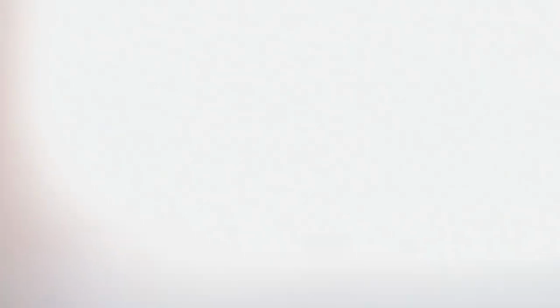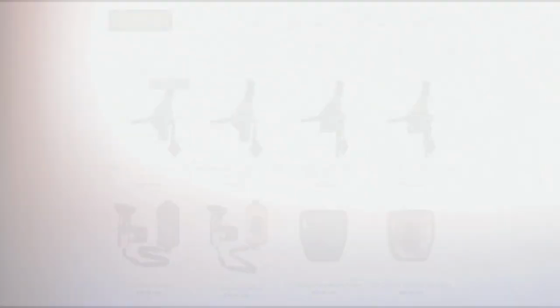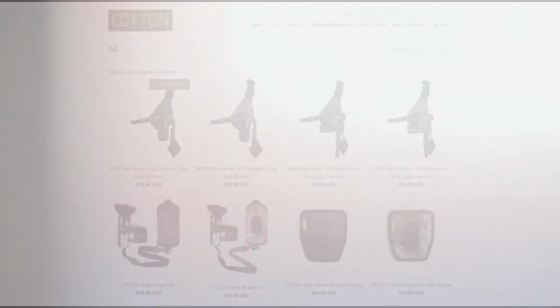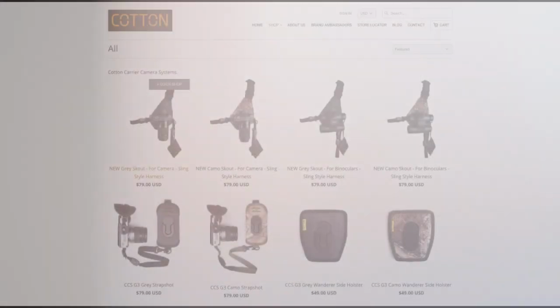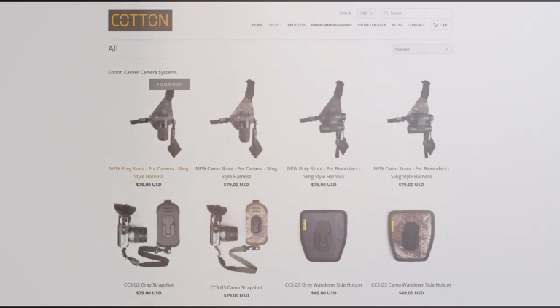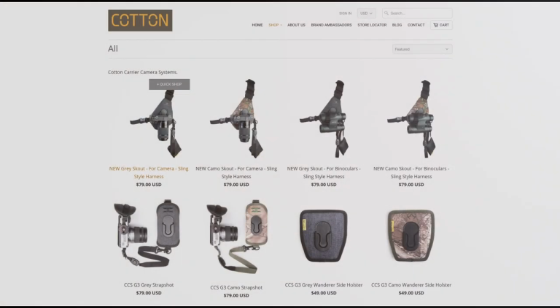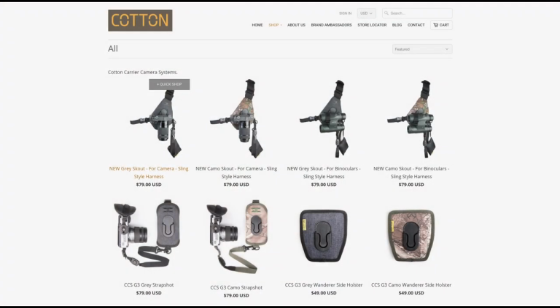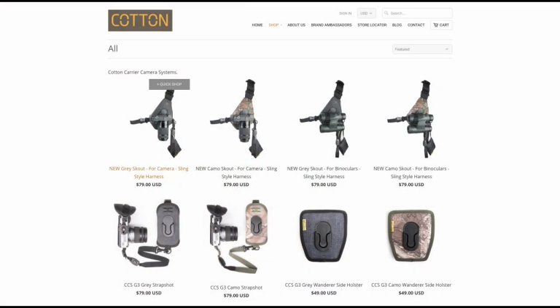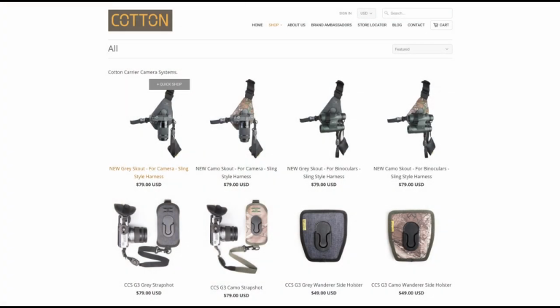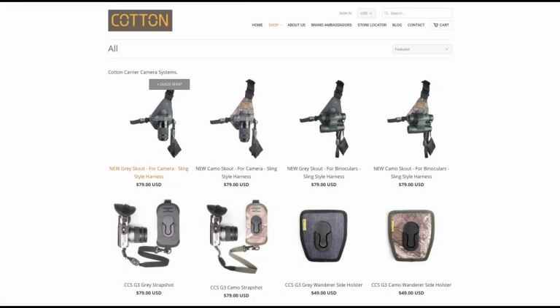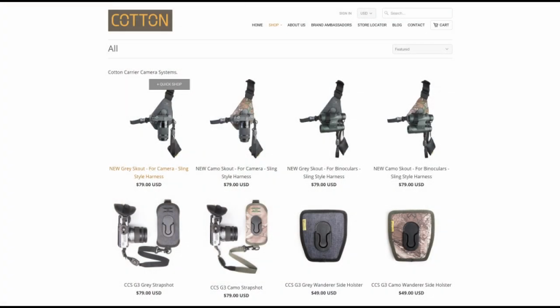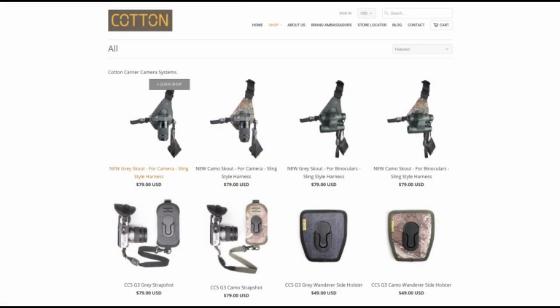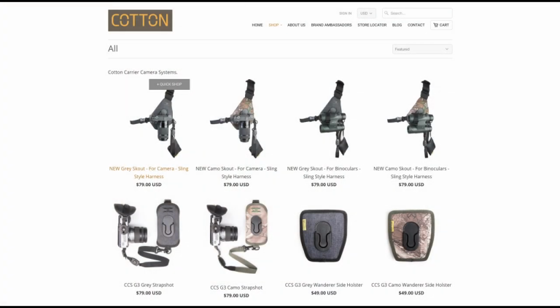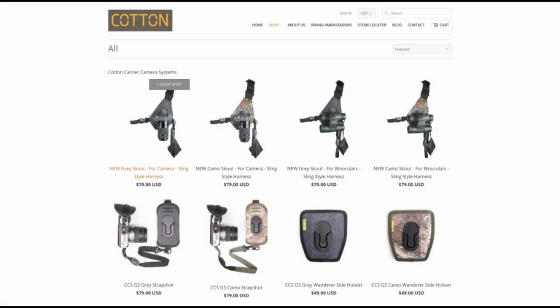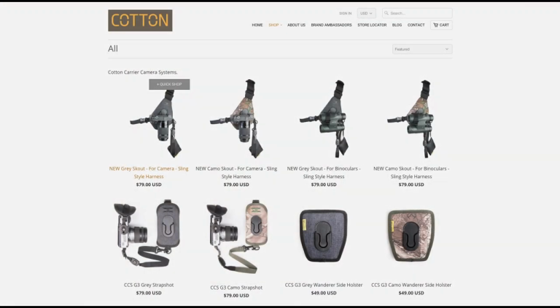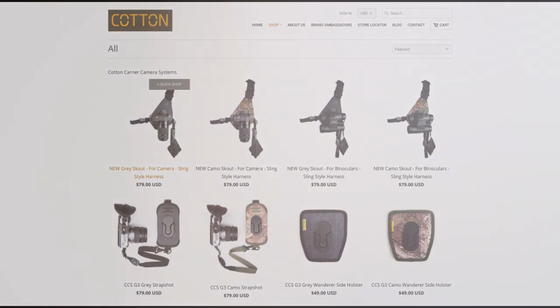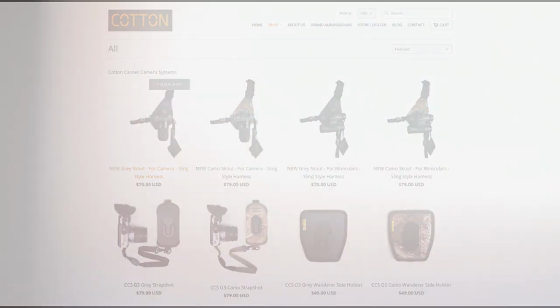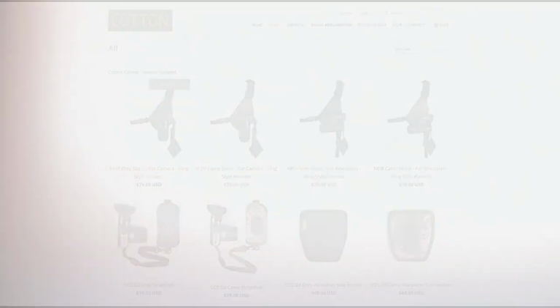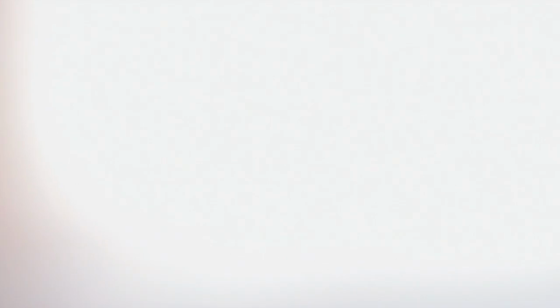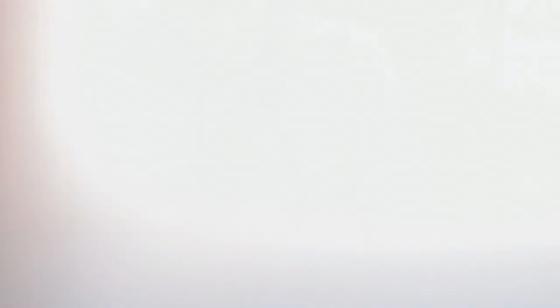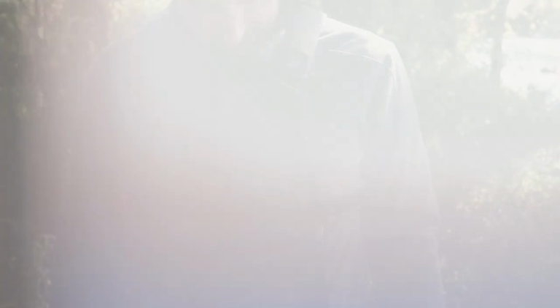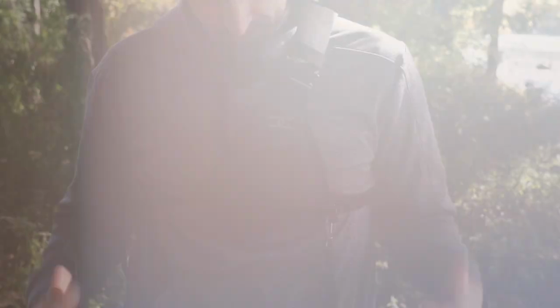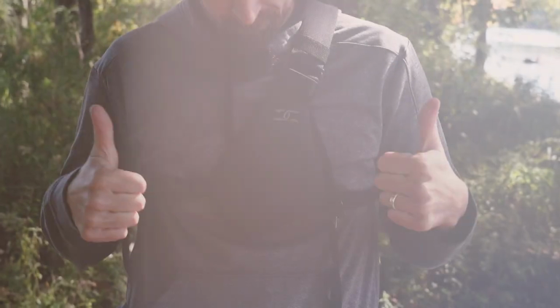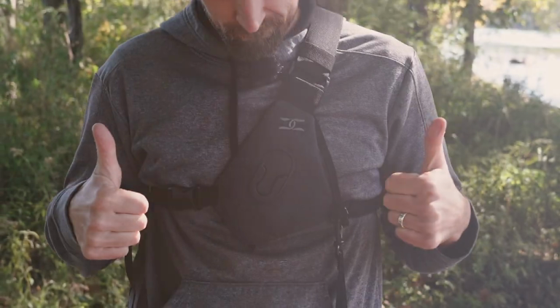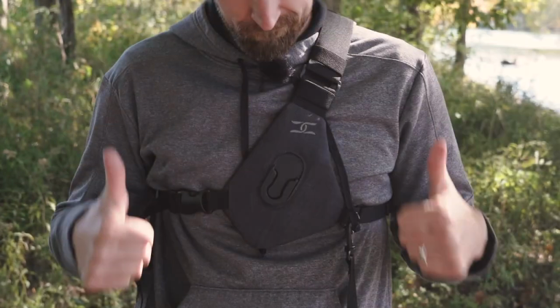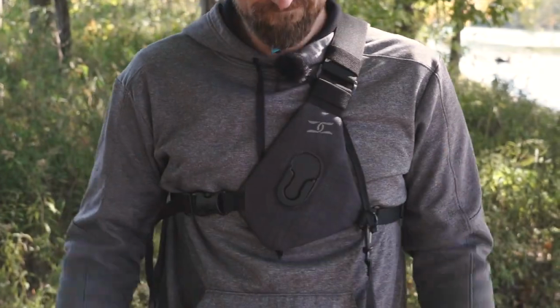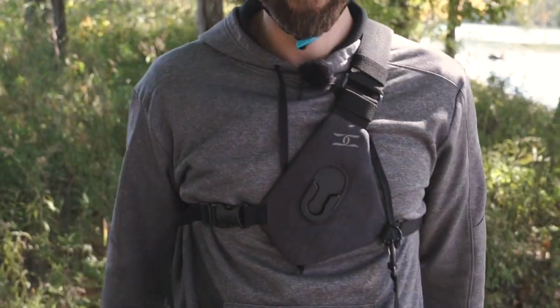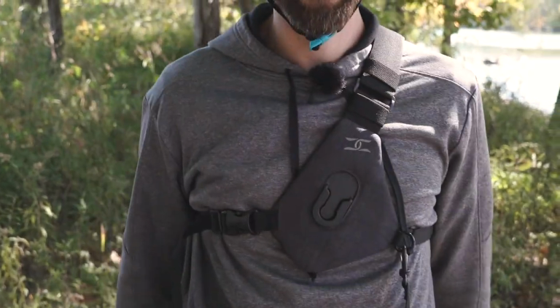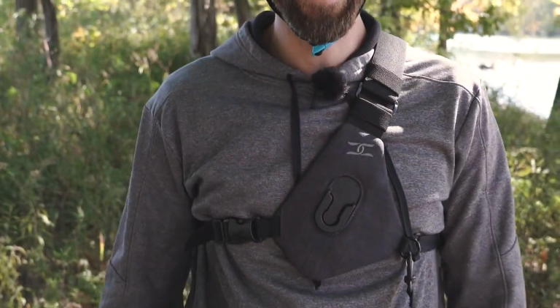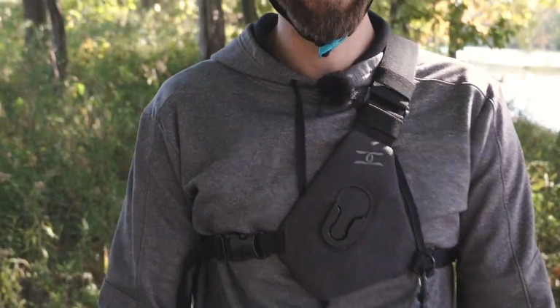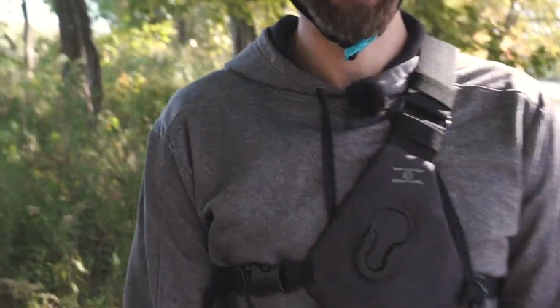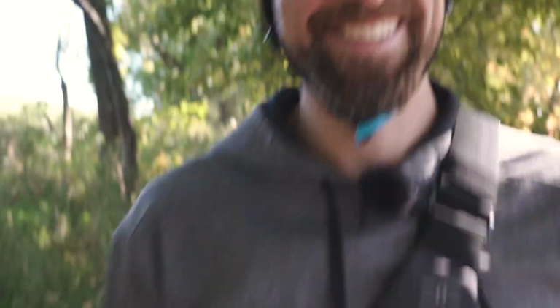The Scout is available now at cottoncarrier.com for $79. Overall this new system is a great way to harness your photography.